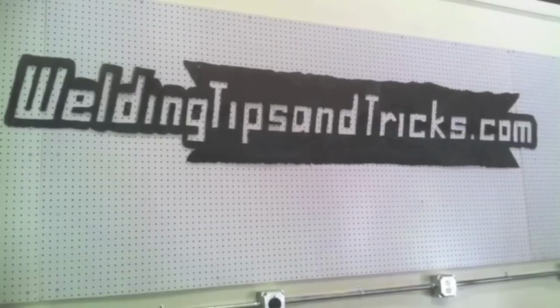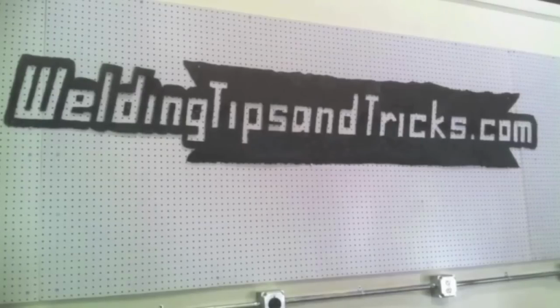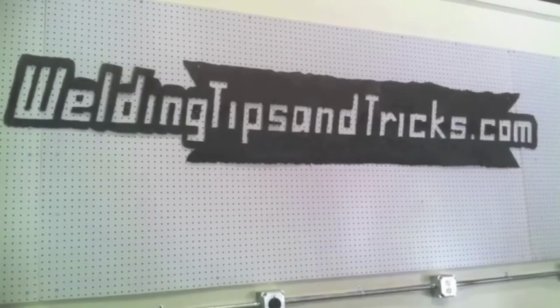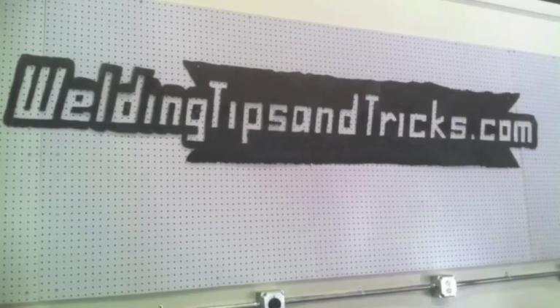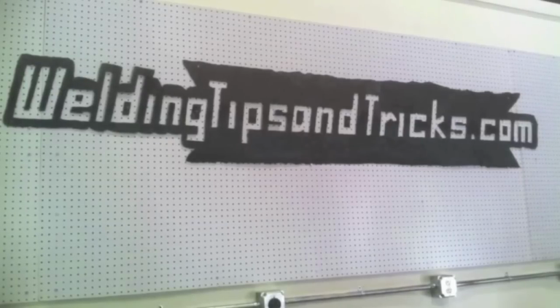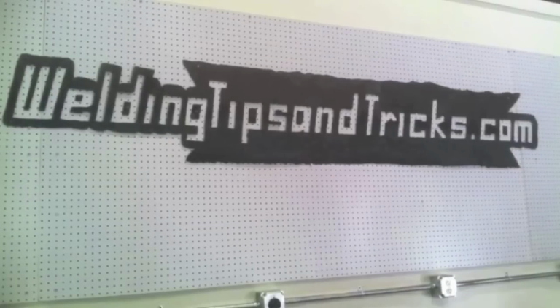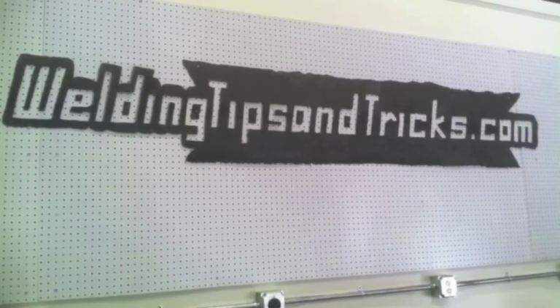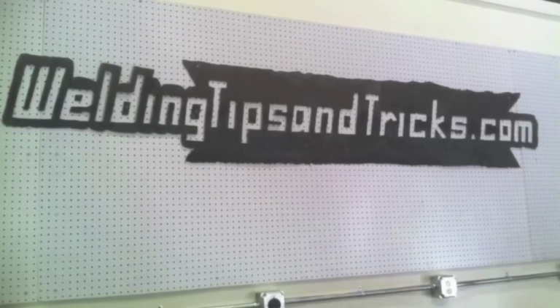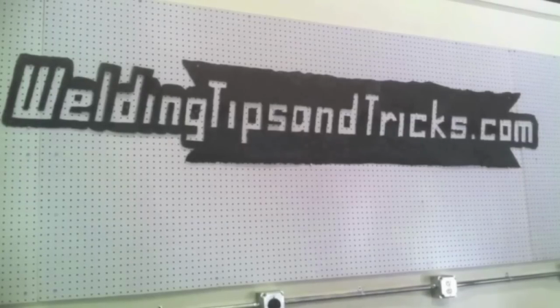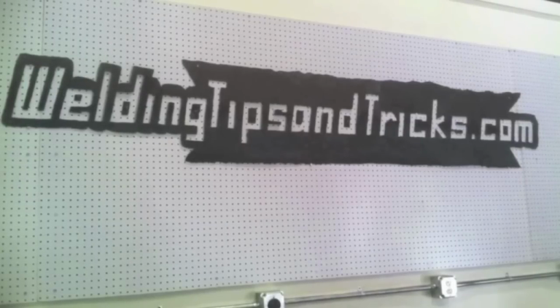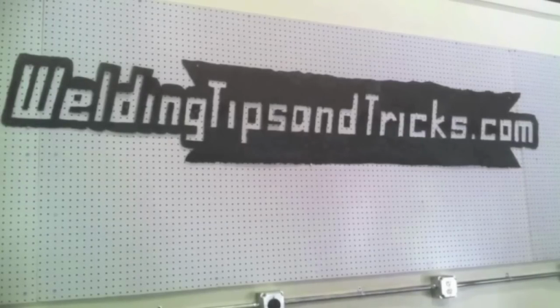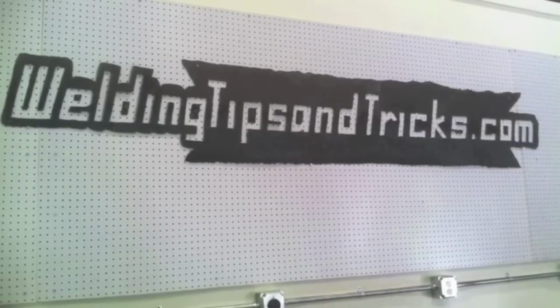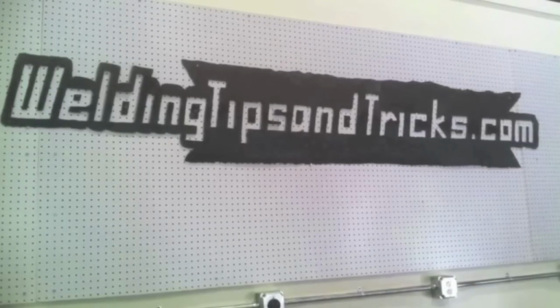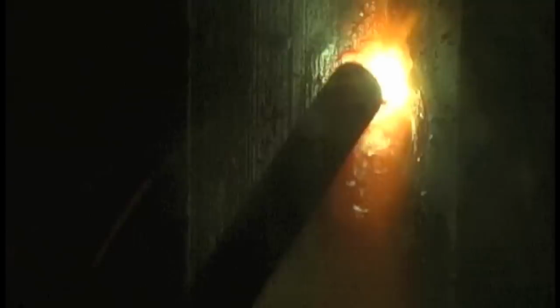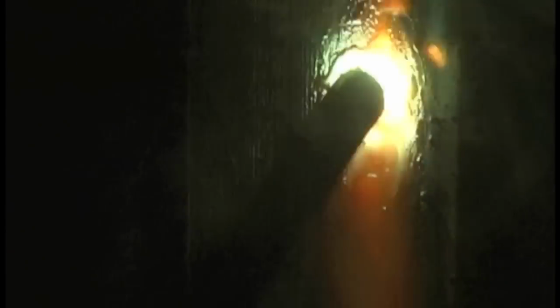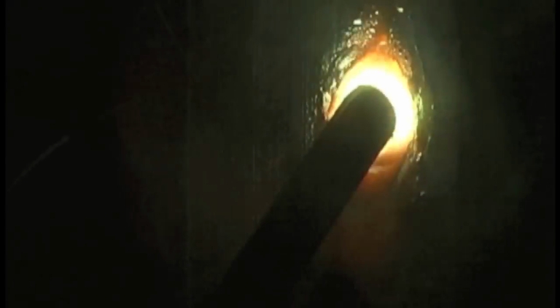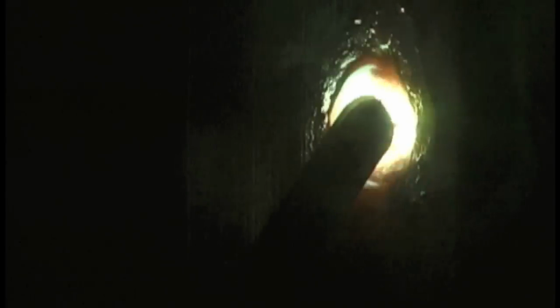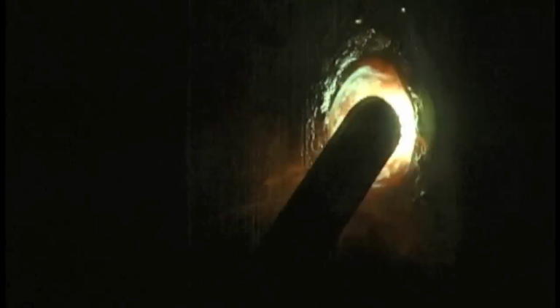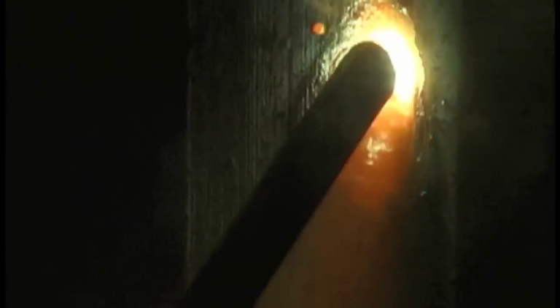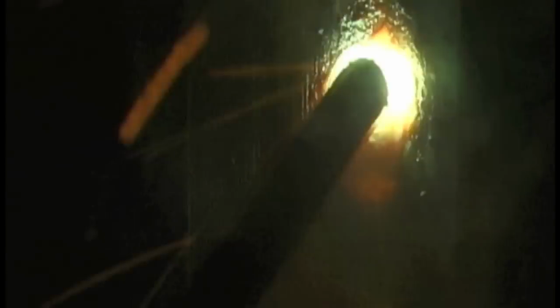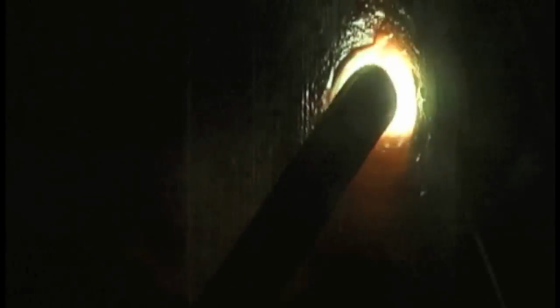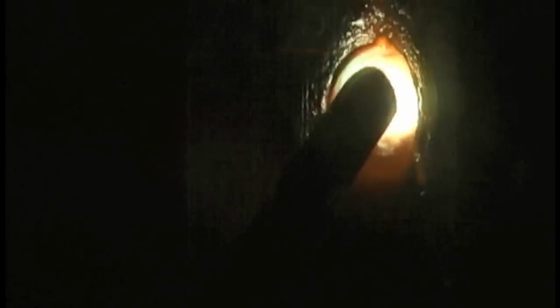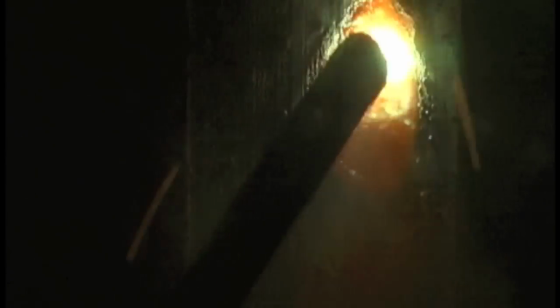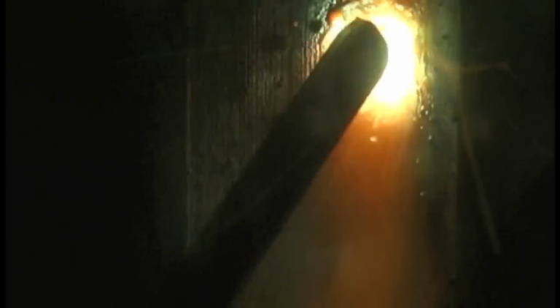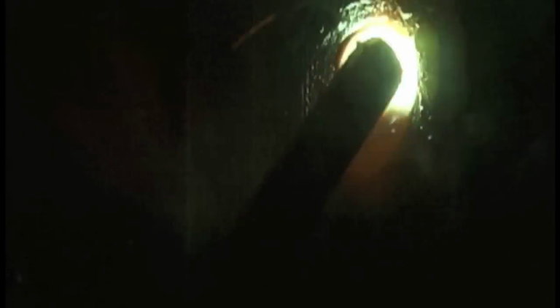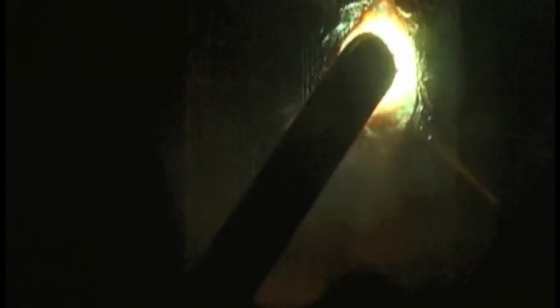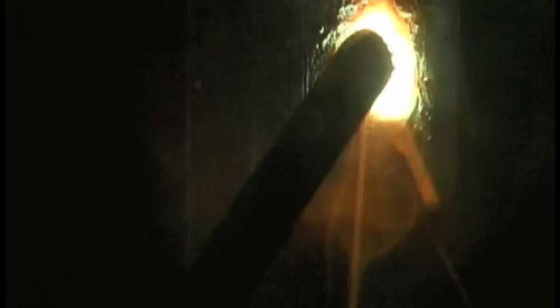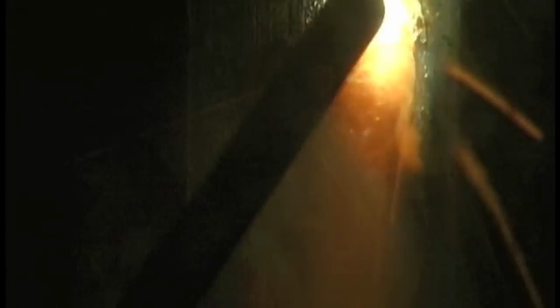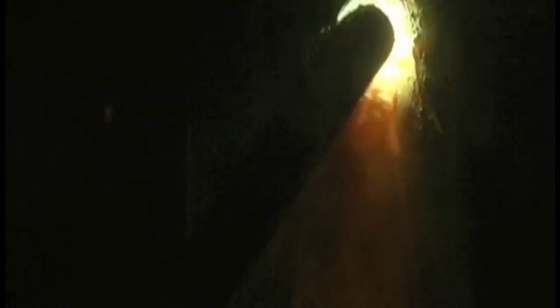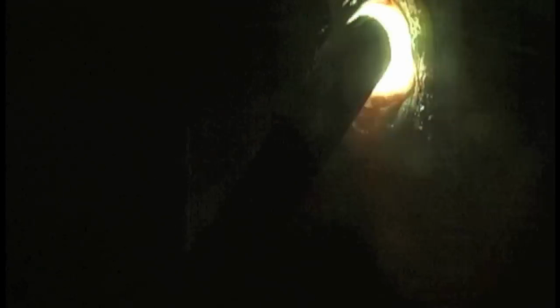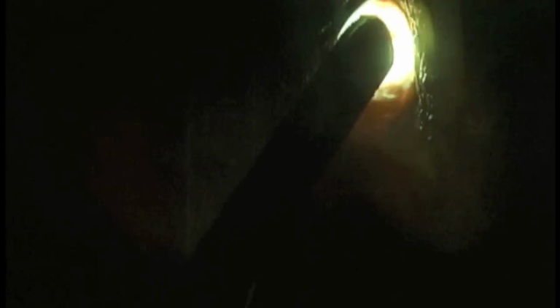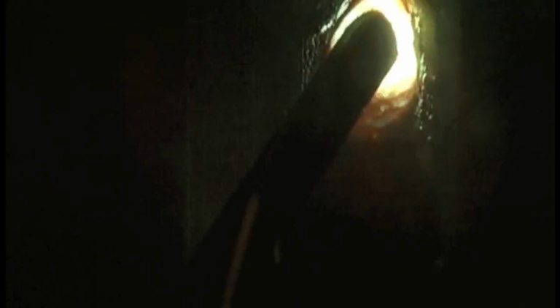Hey, this is Jody with WeldingTipsAndTricks.com. I've got a really short video for you this week with some tips on vertical uphill 6011.